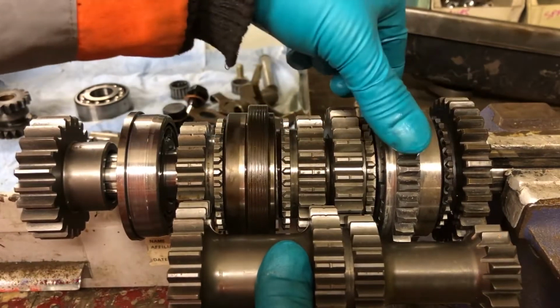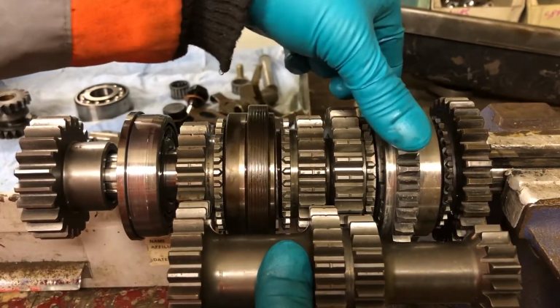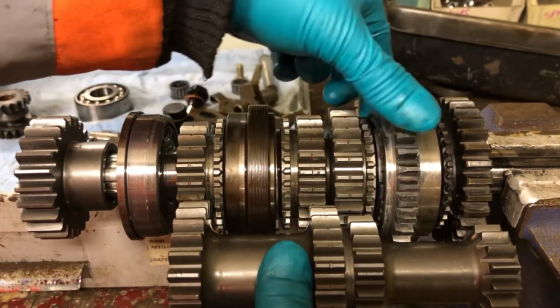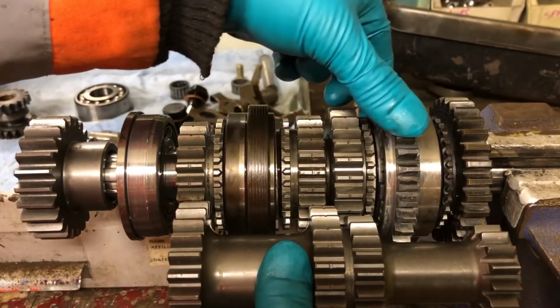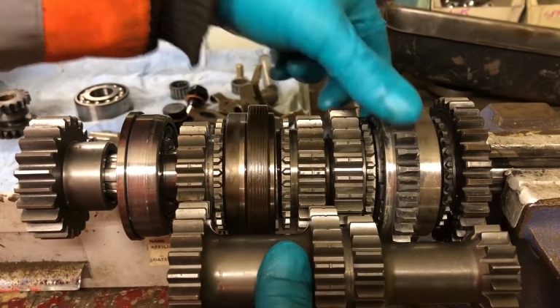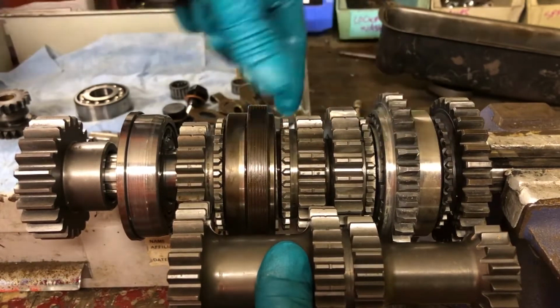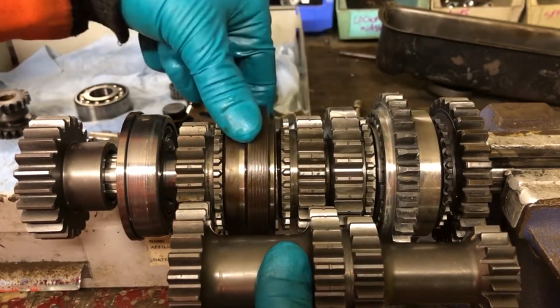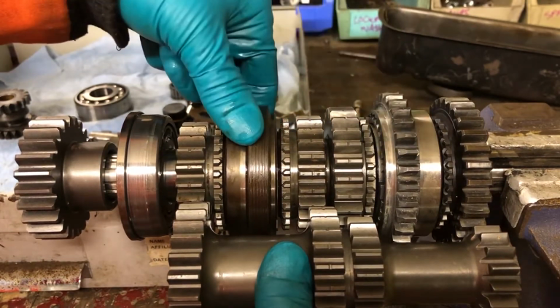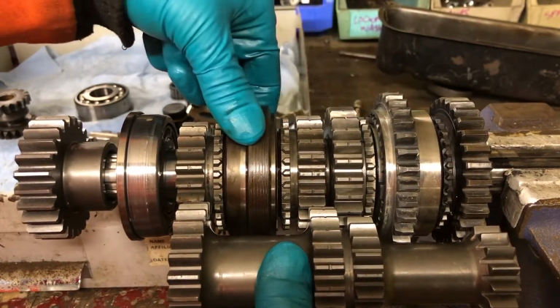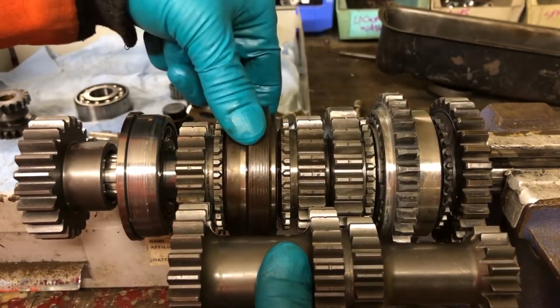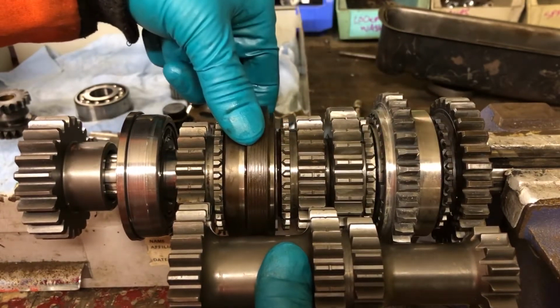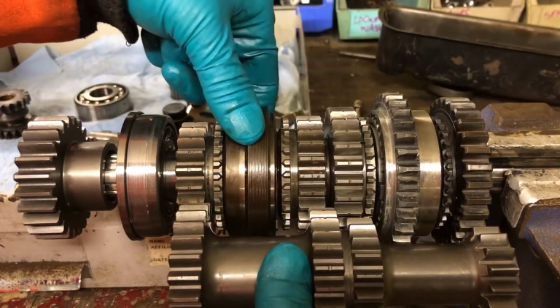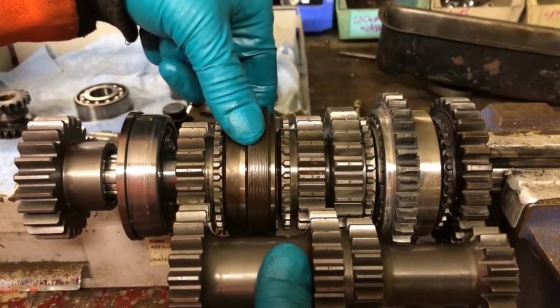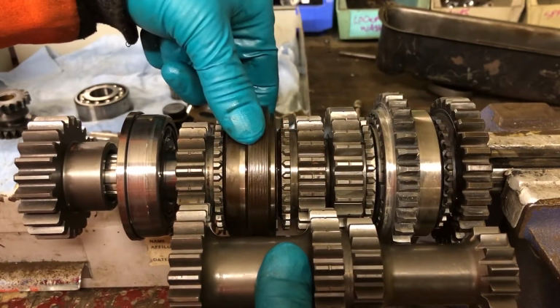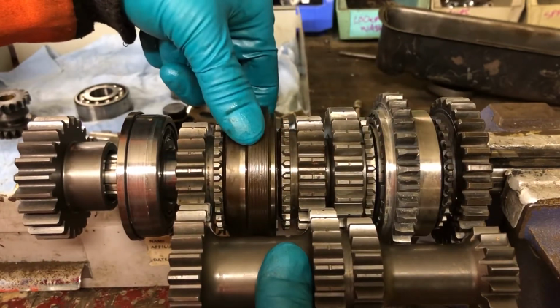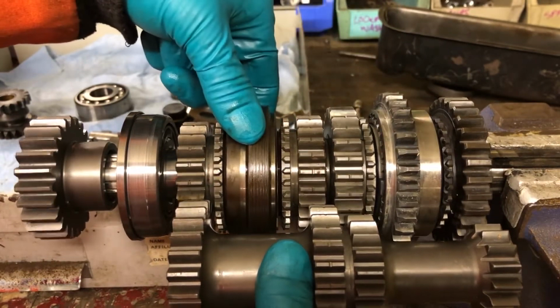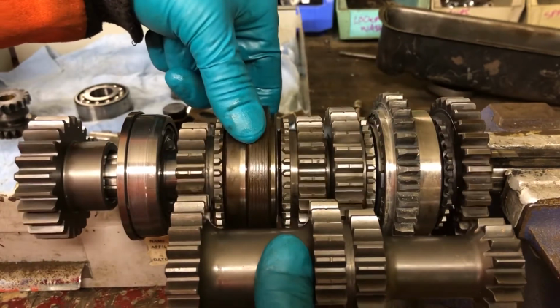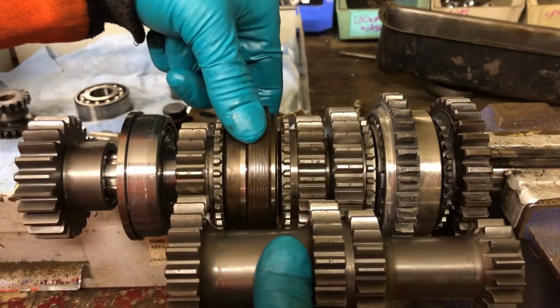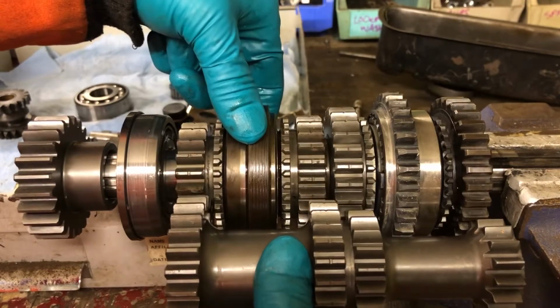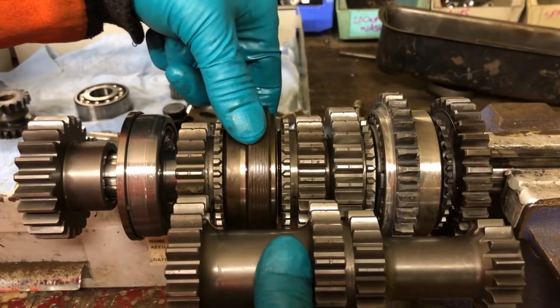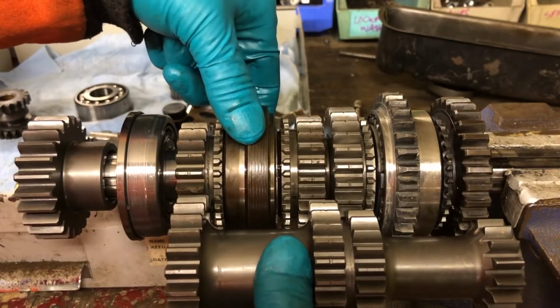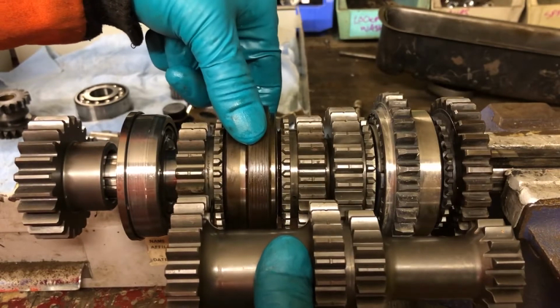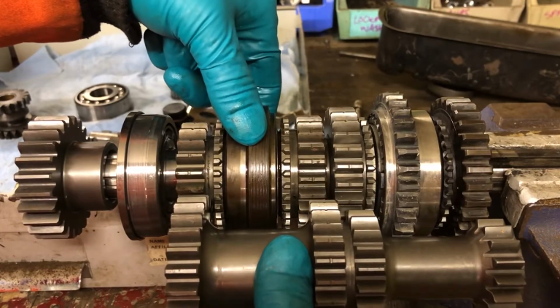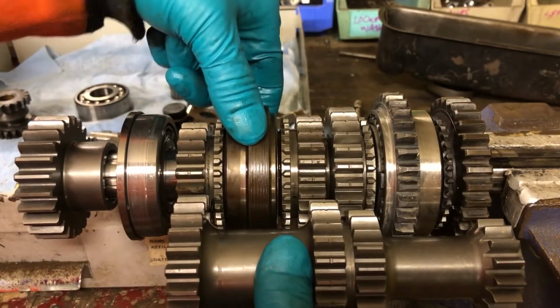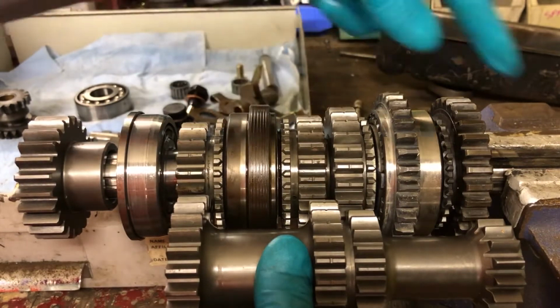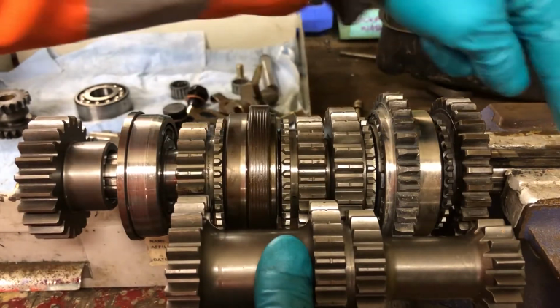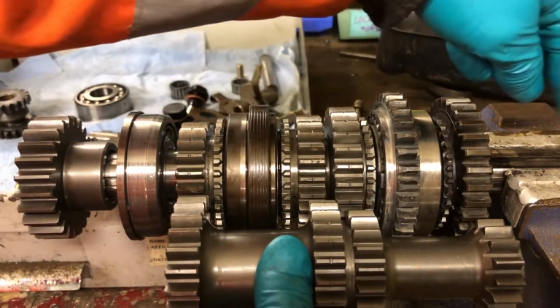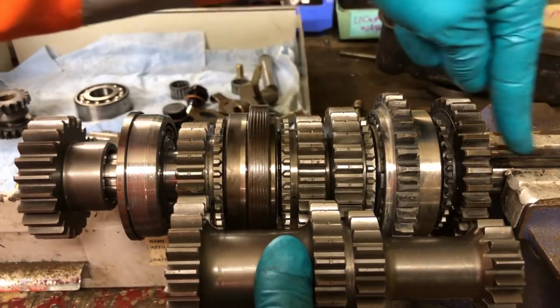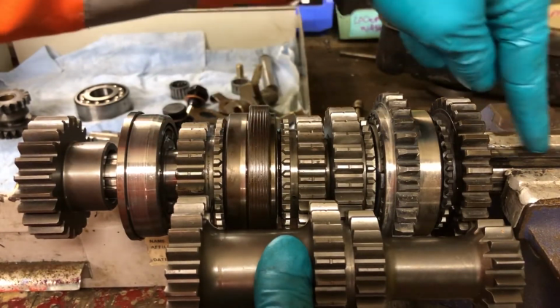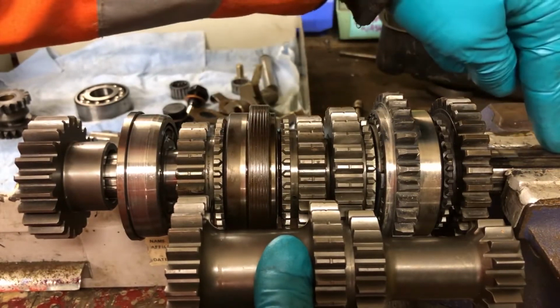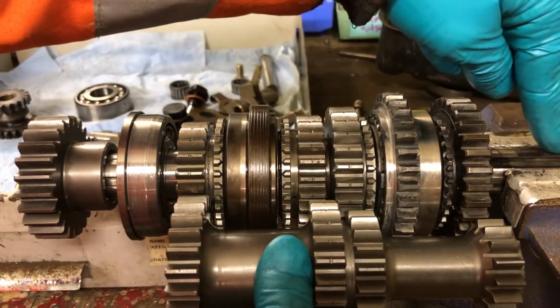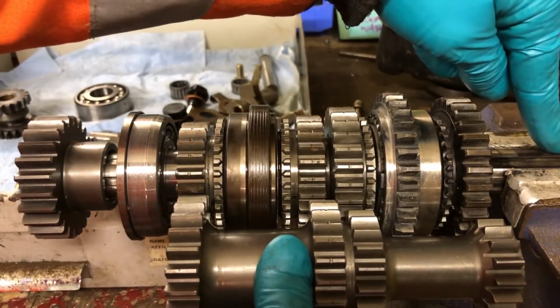What's not spinning is these — these are sitting on the splines, permanently attached to this output shaft.